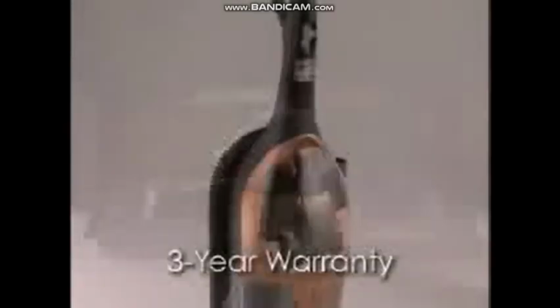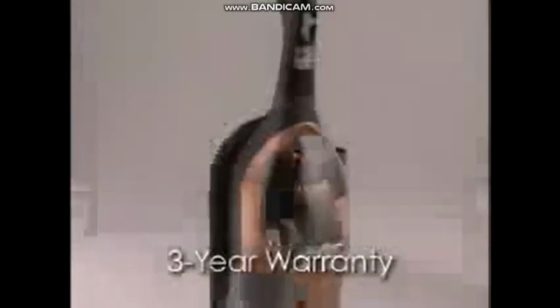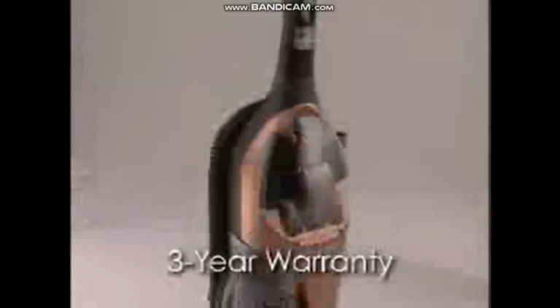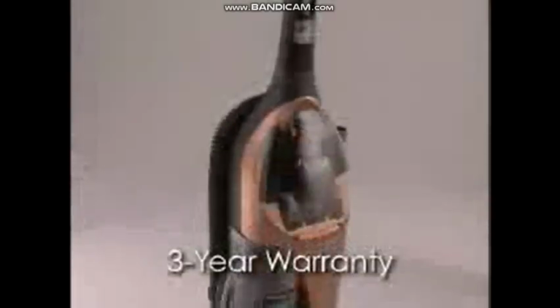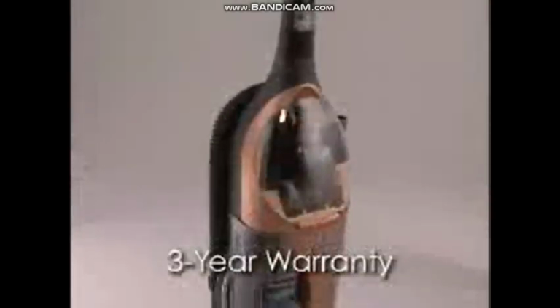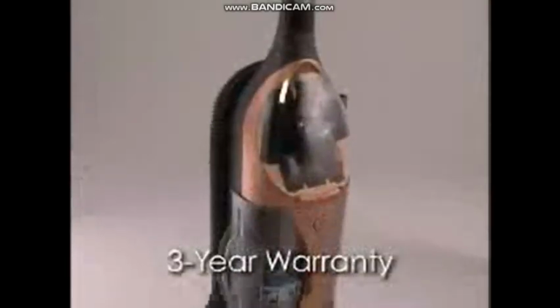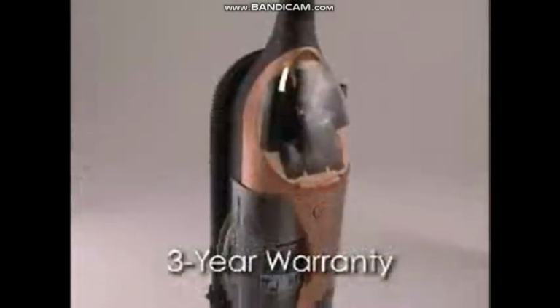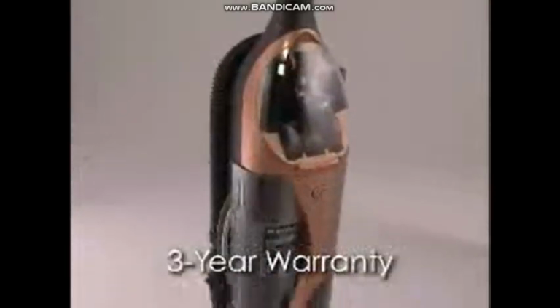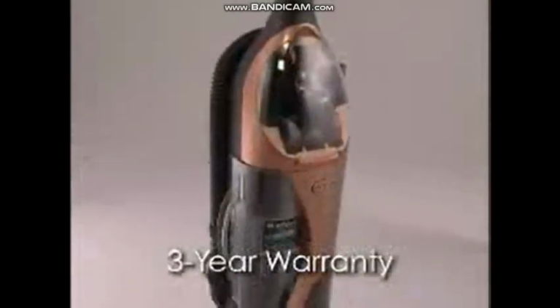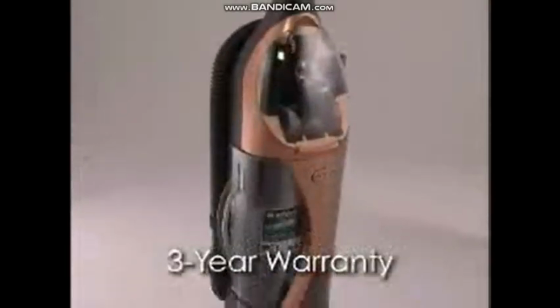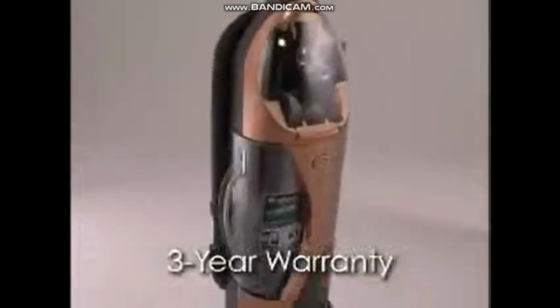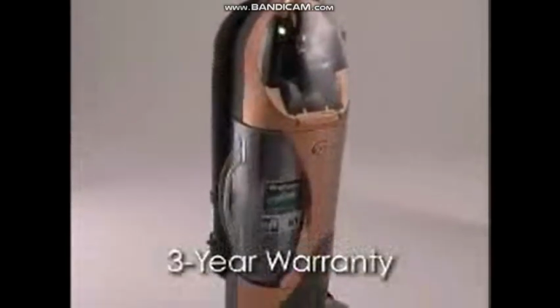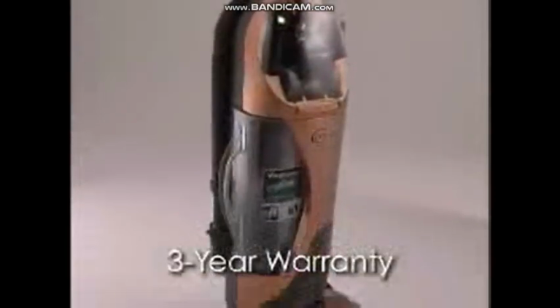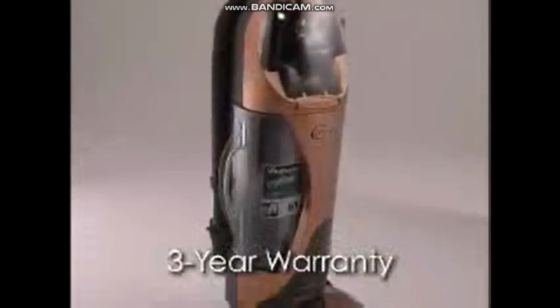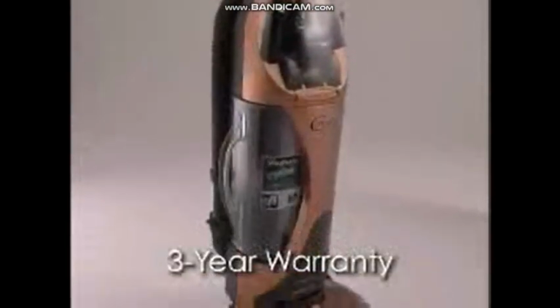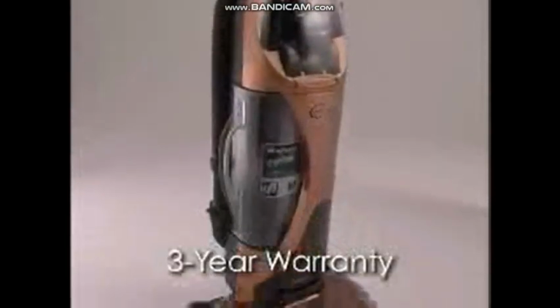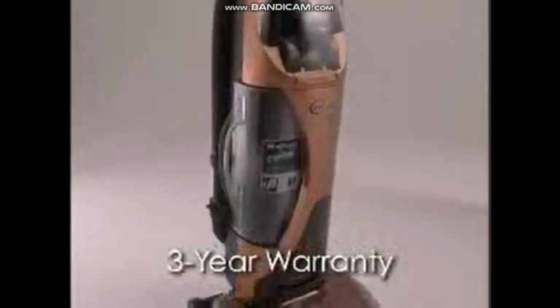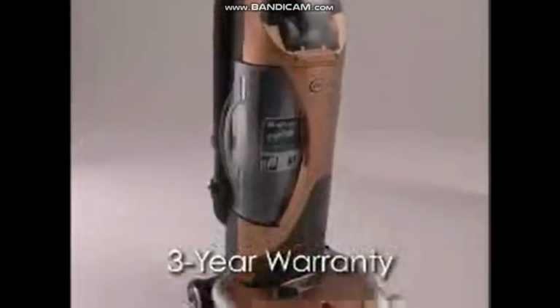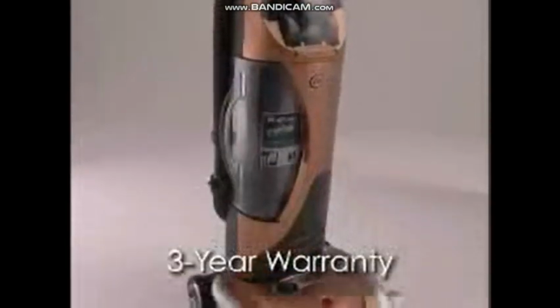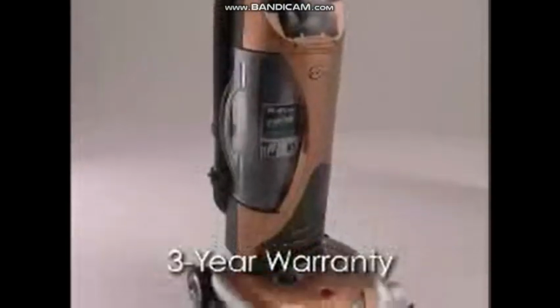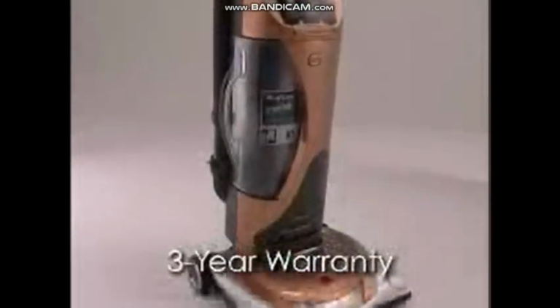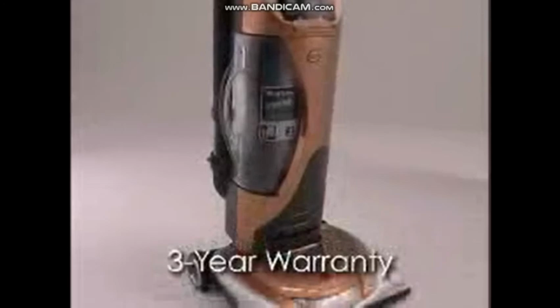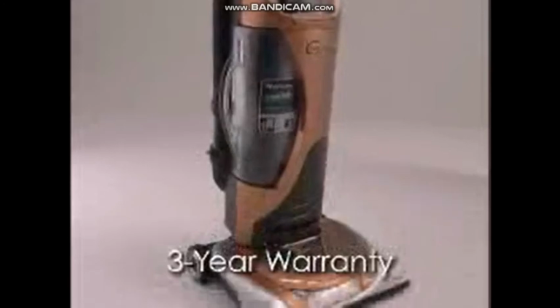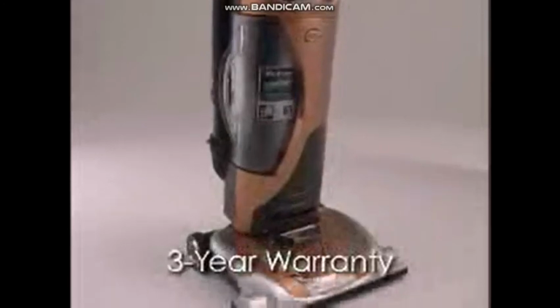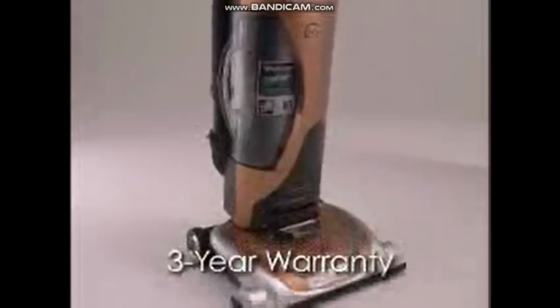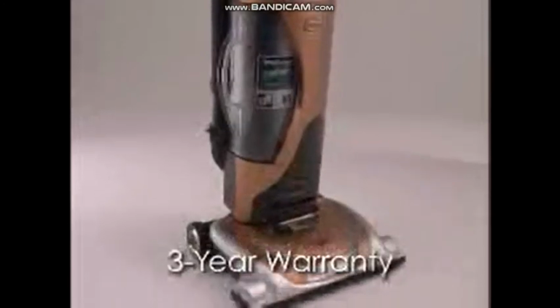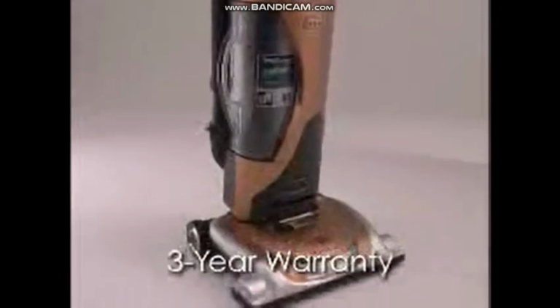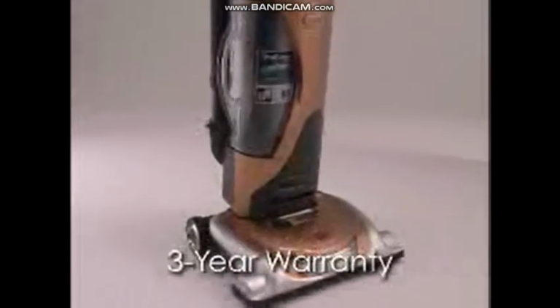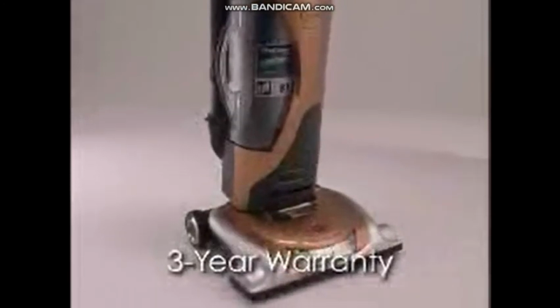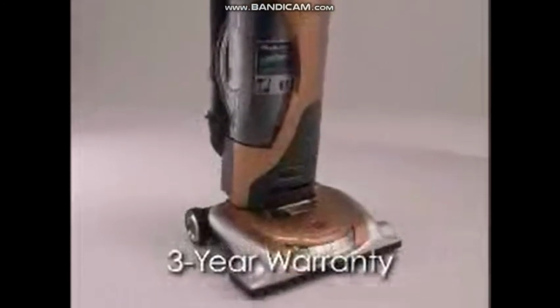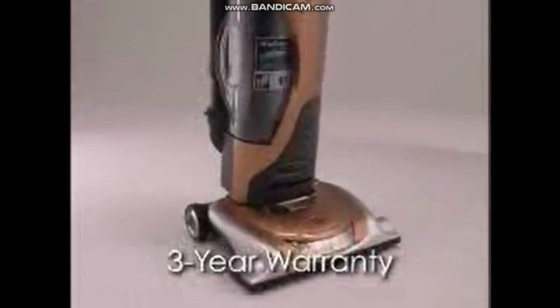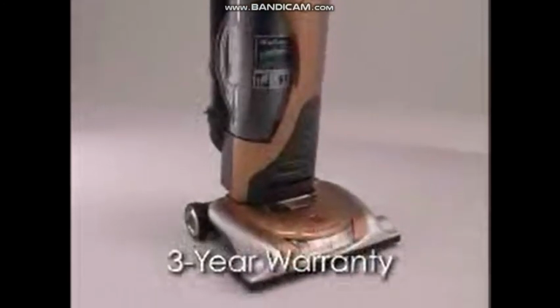Plus, a 3-position handle that goes all the way to the floor for low-level vacuuming under furniture, and an impressive 3-year warranty on all parts and labor under normal household use.